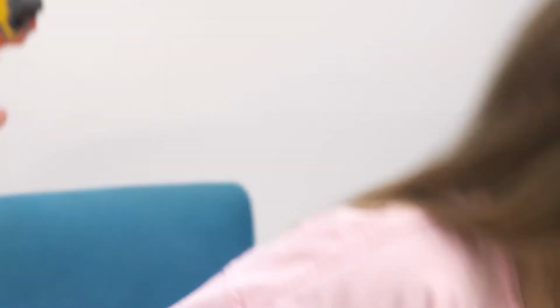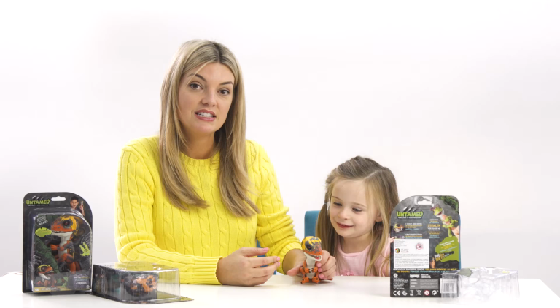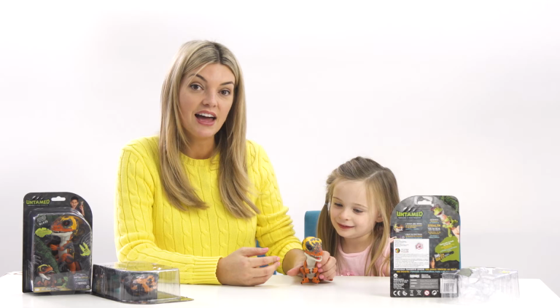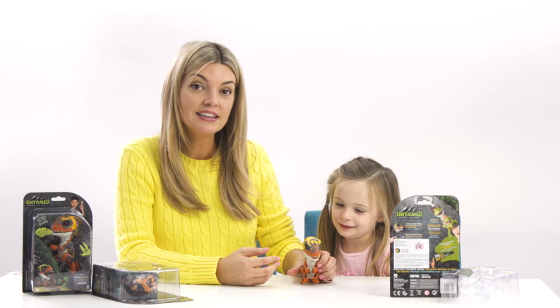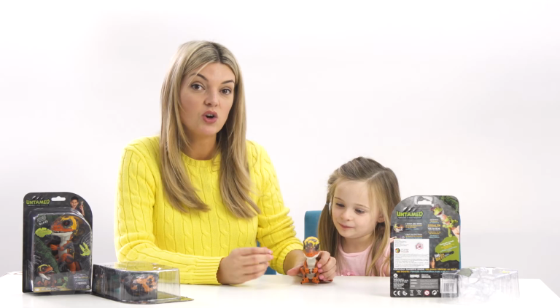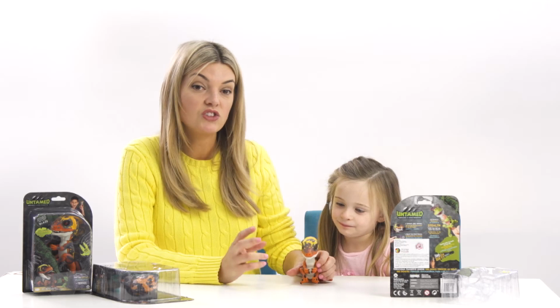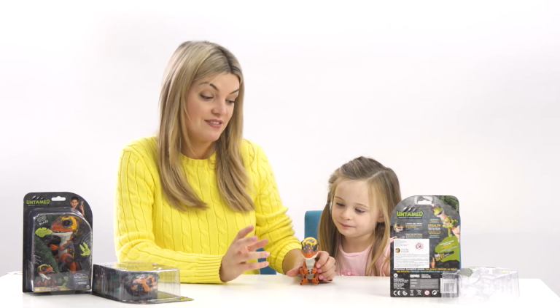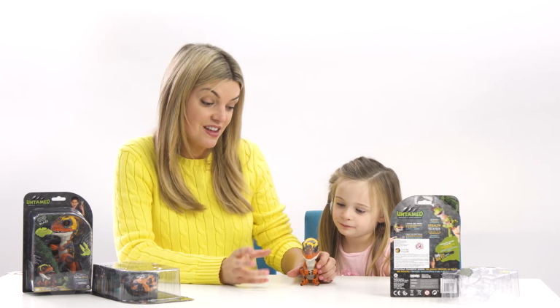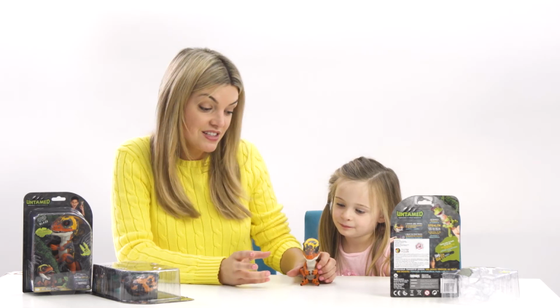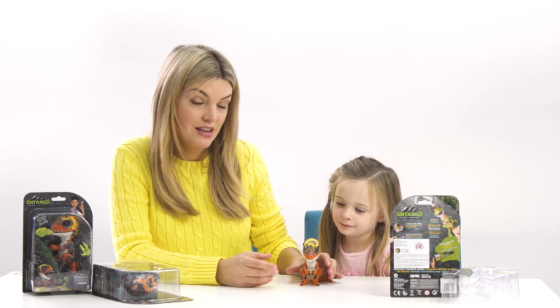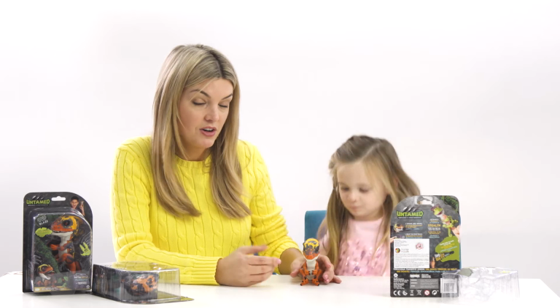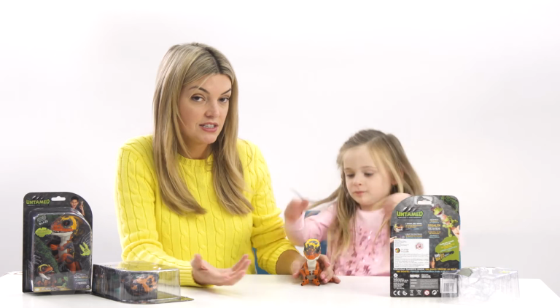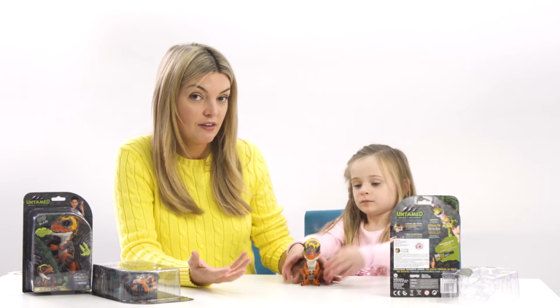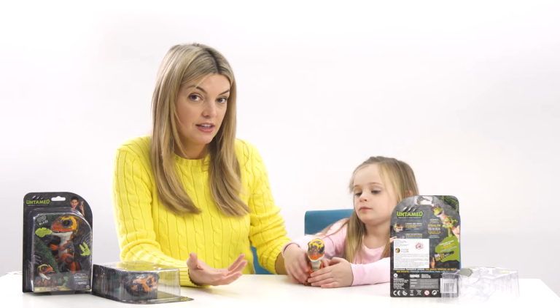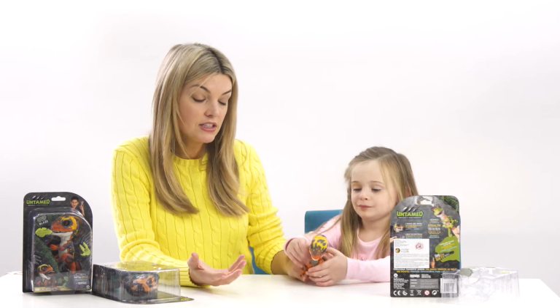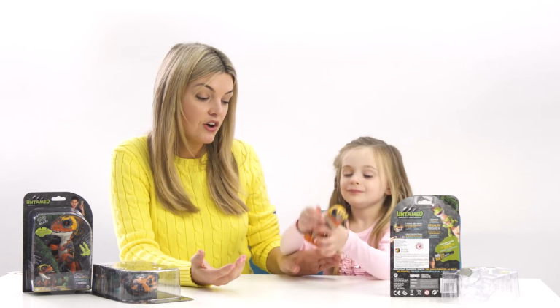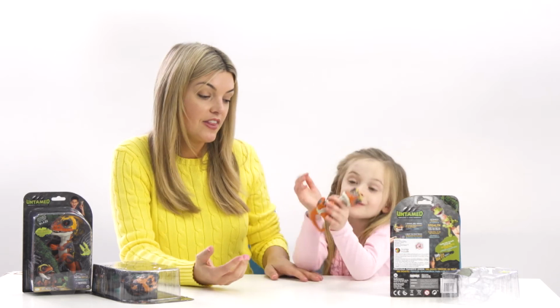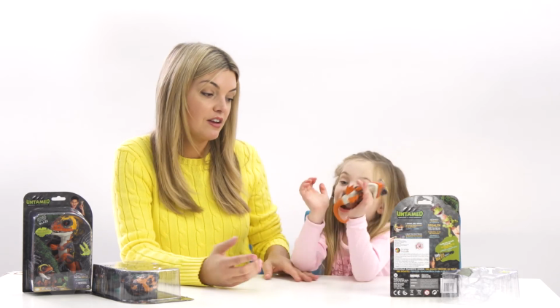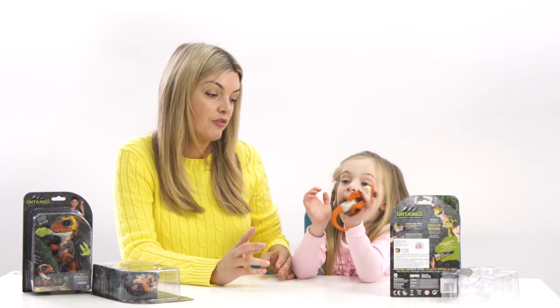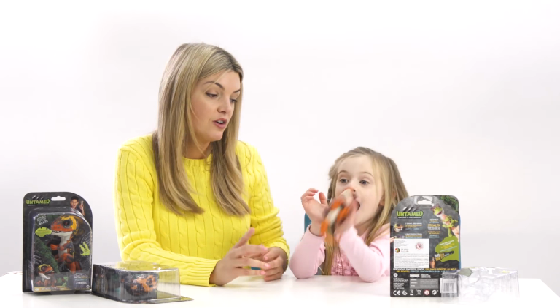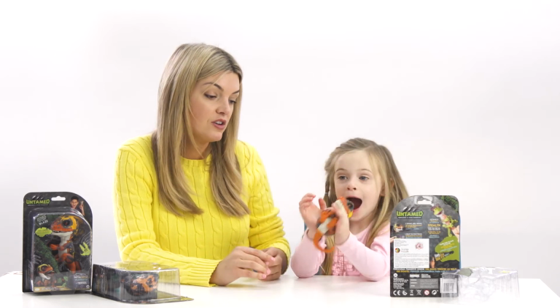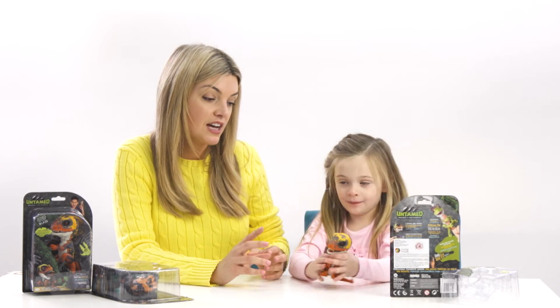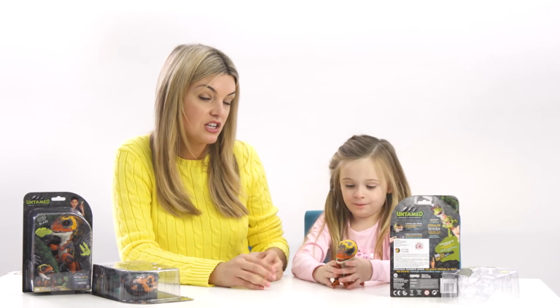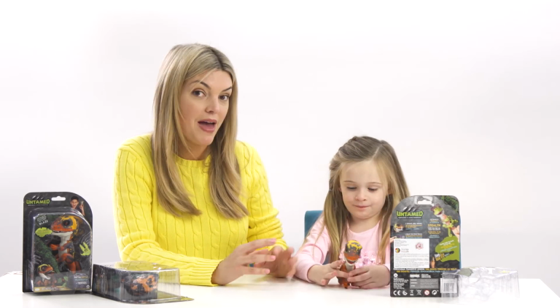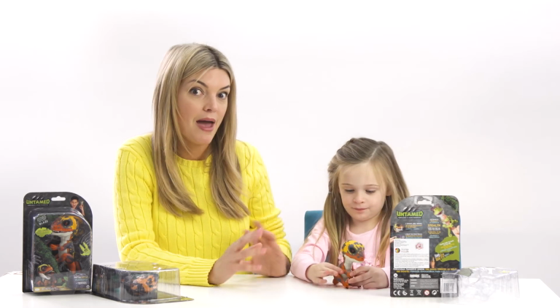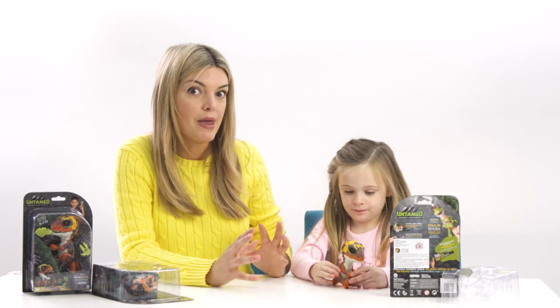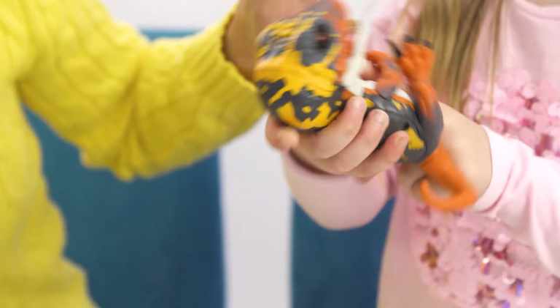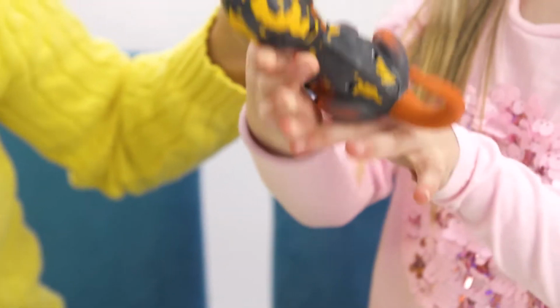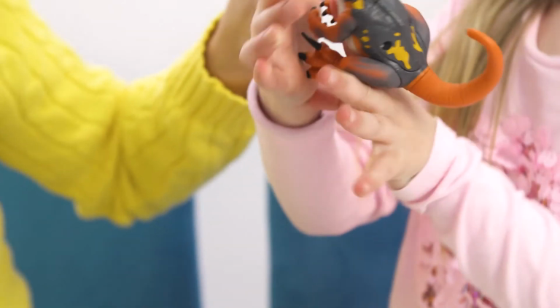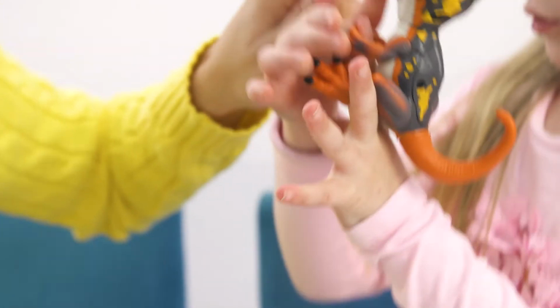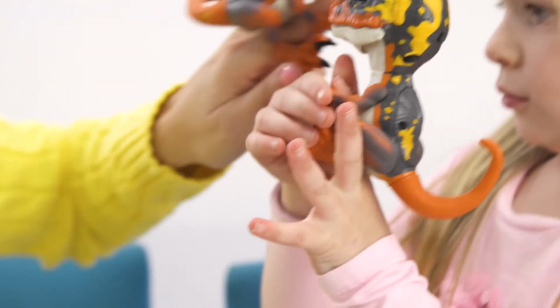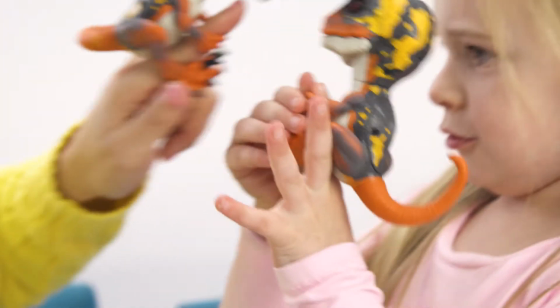The Dinosaurlings also have senses in their body just like Fingerlings, so they can feel you touching them and they react to your touch as well.